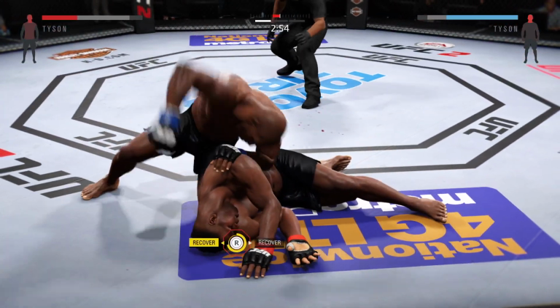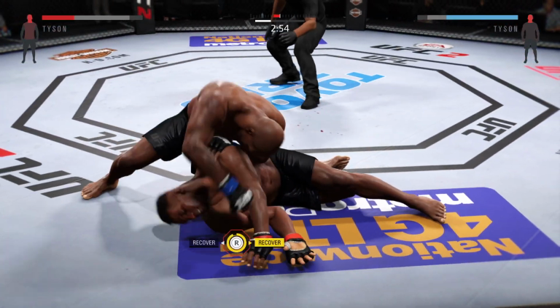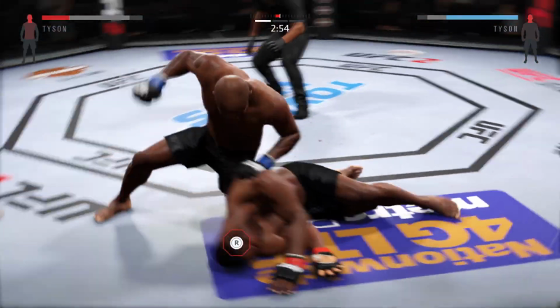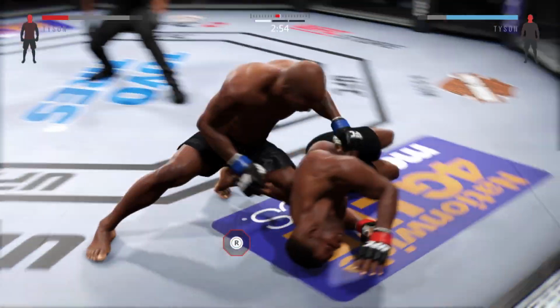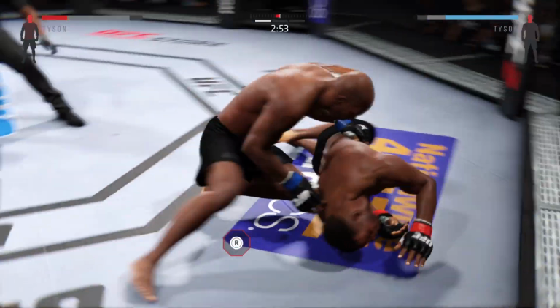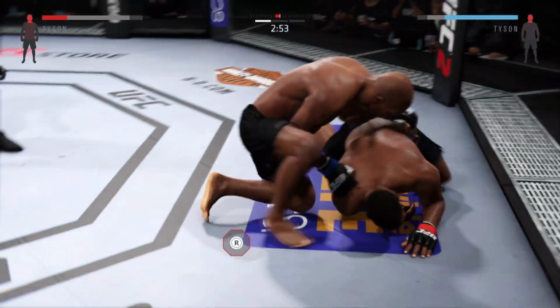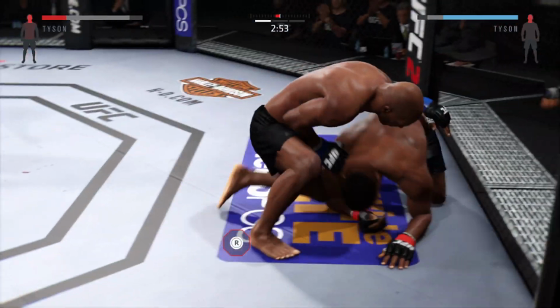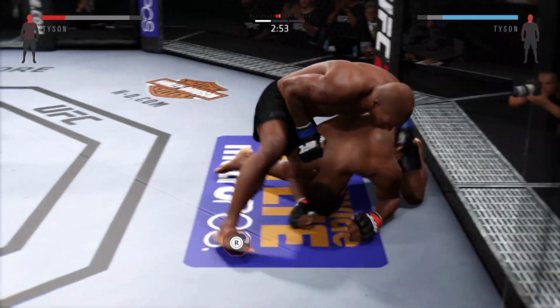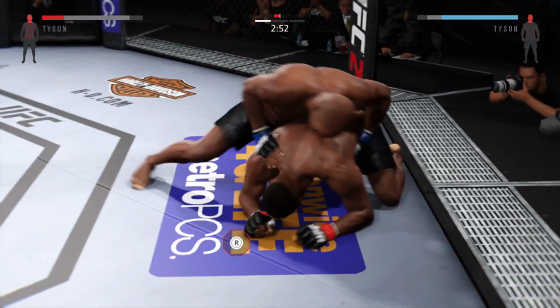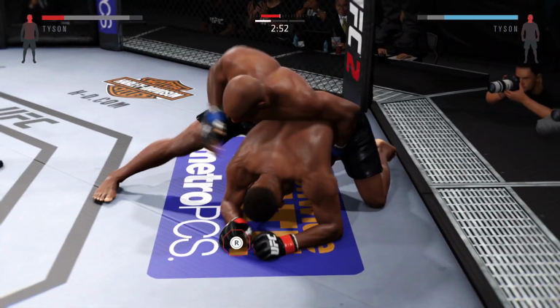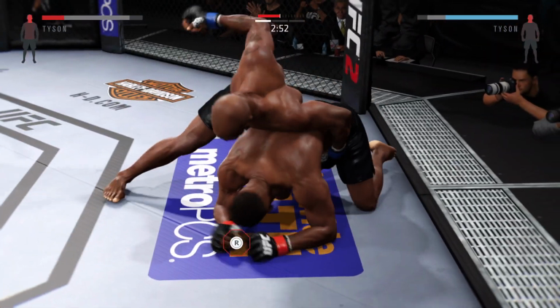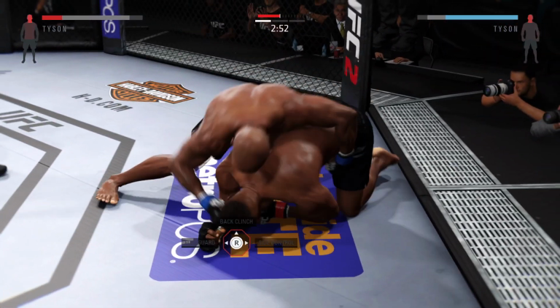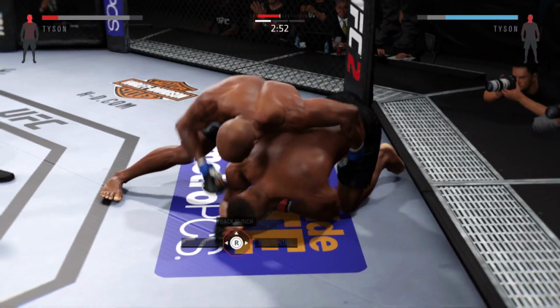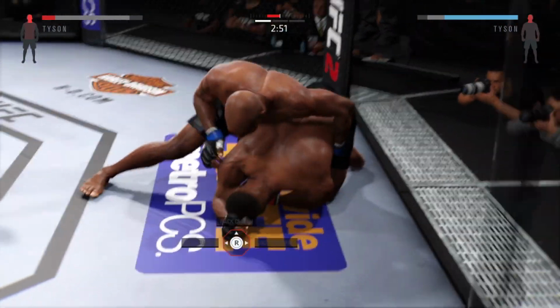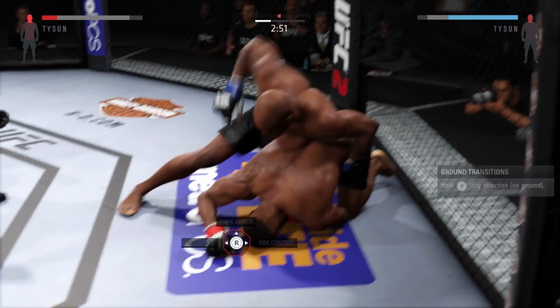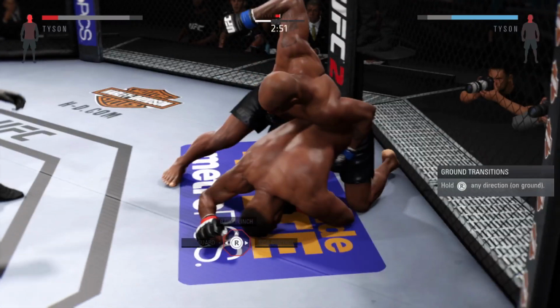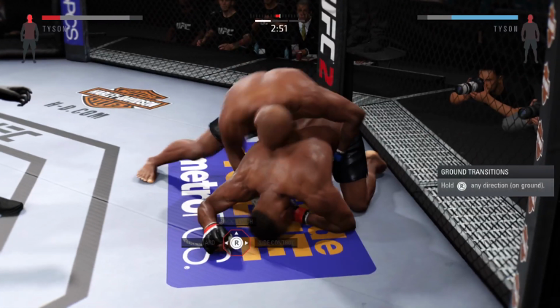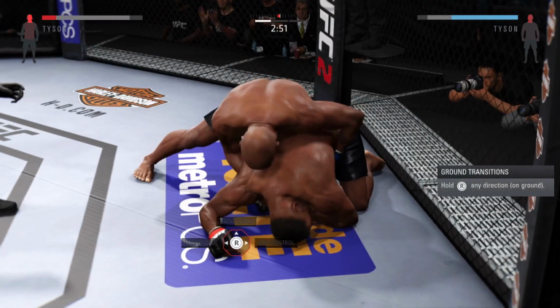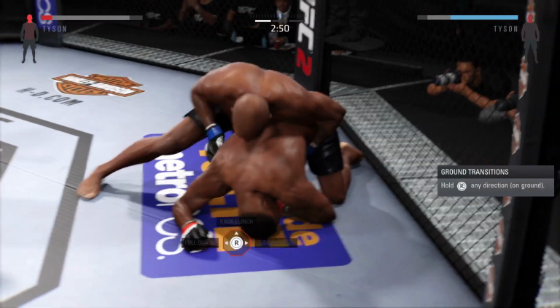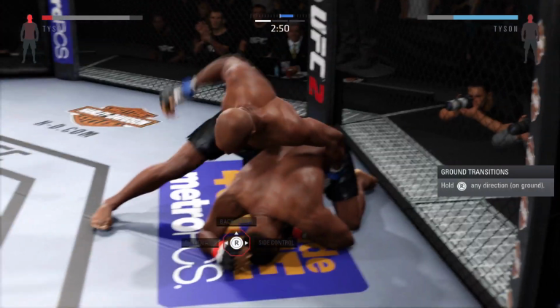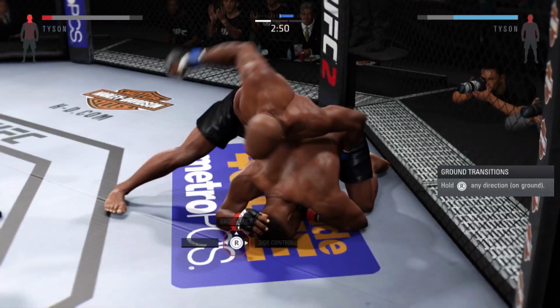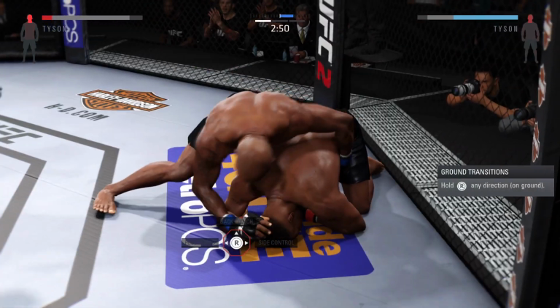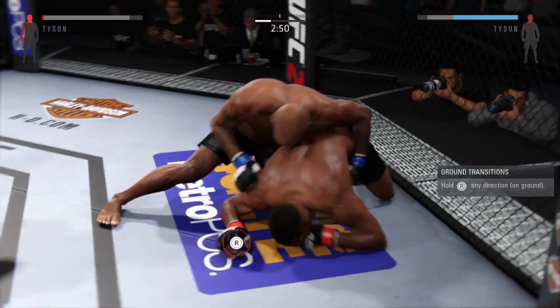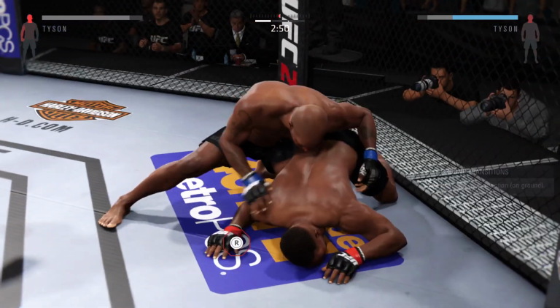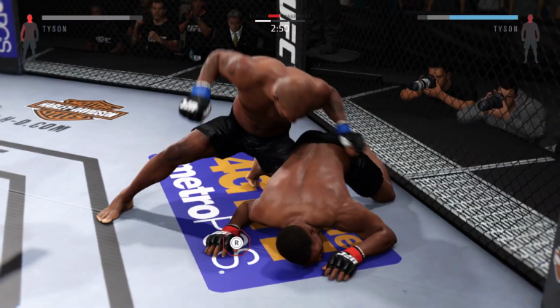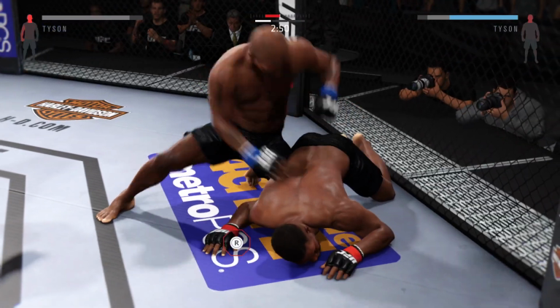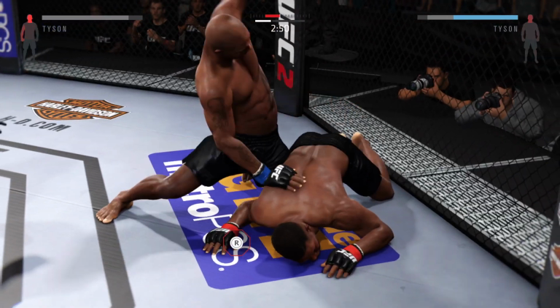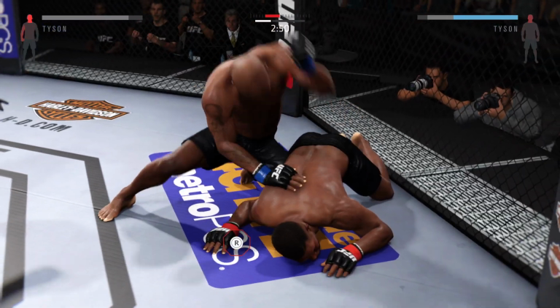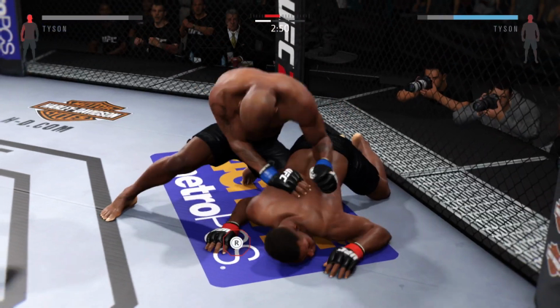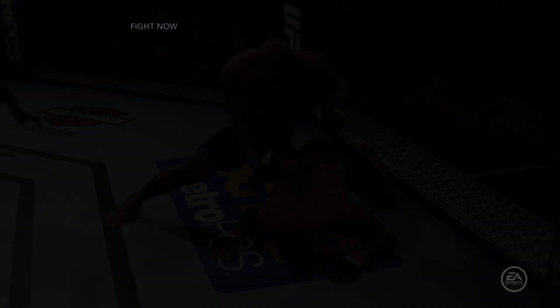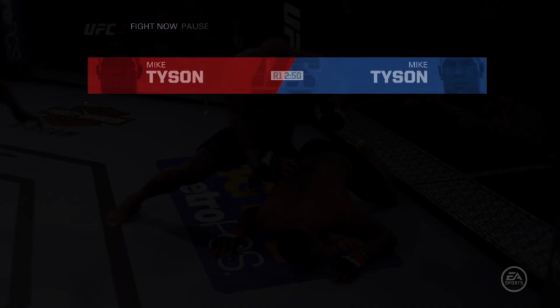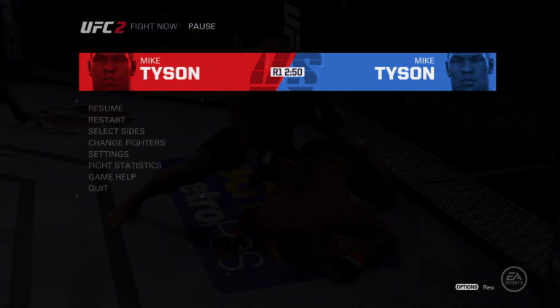Big right hand. Big right hand. Oh, big shot from the top. Oh, he's hurt. That's it! That's it!